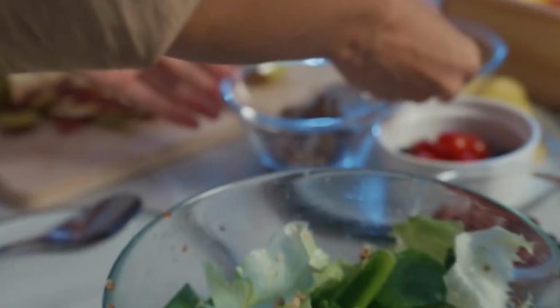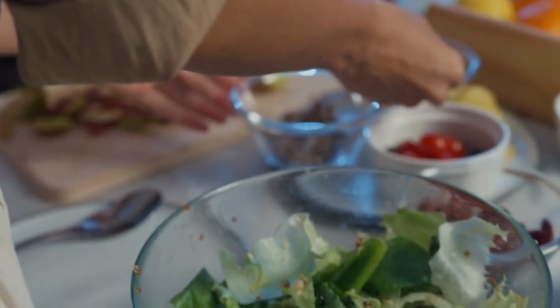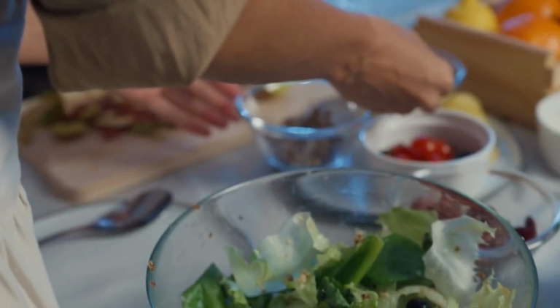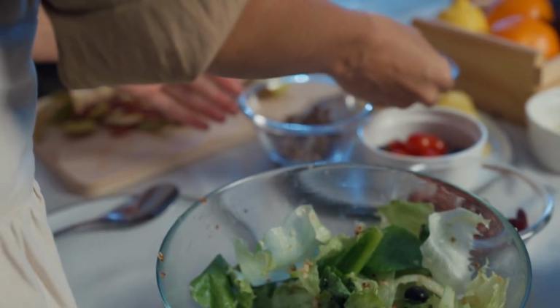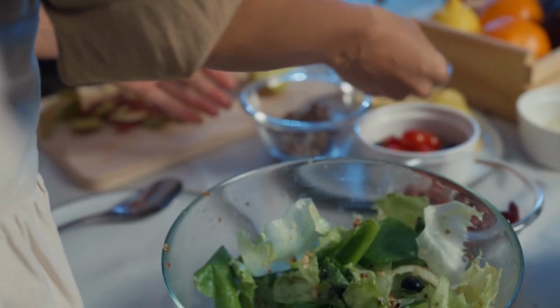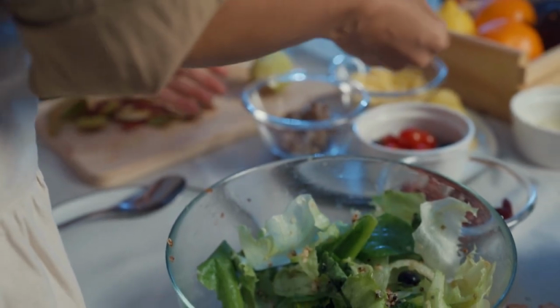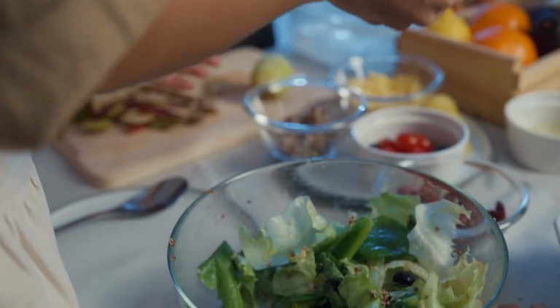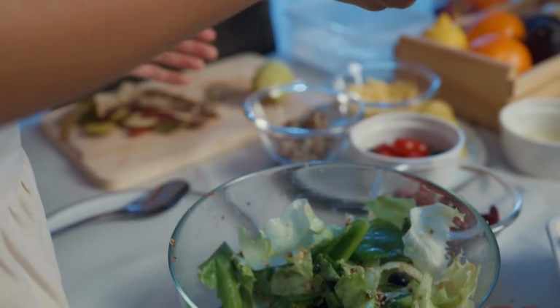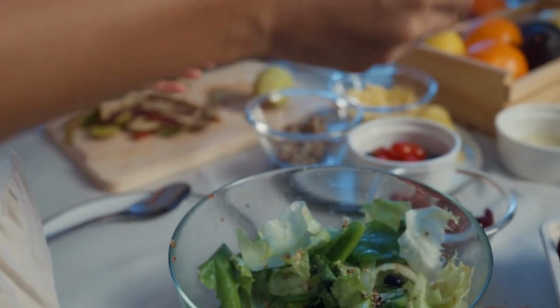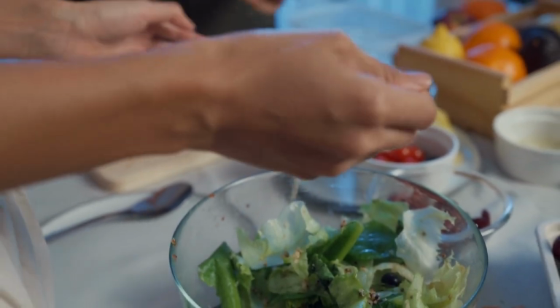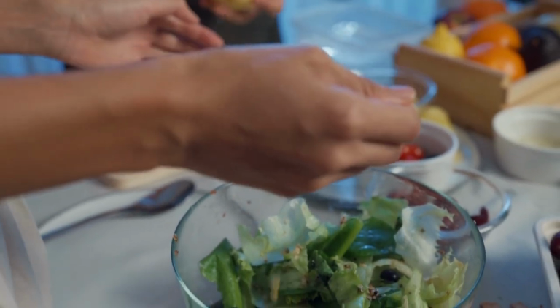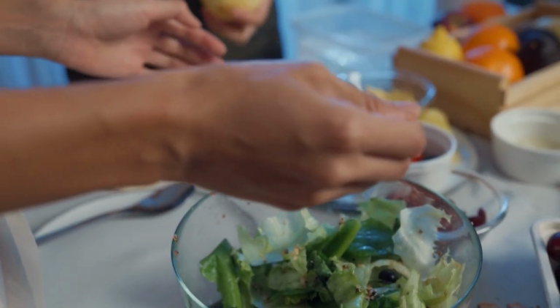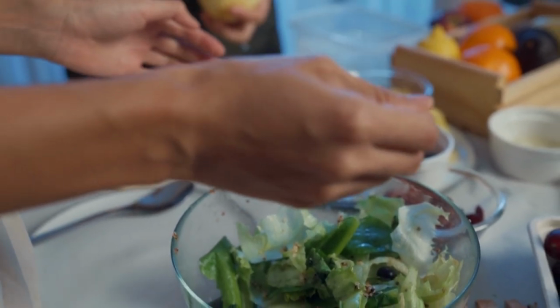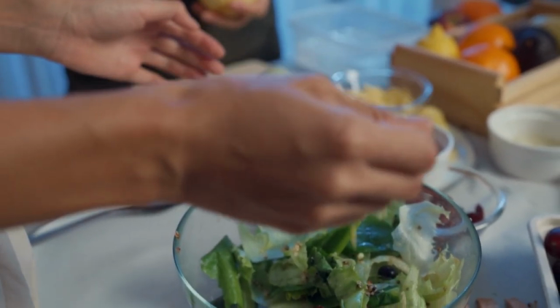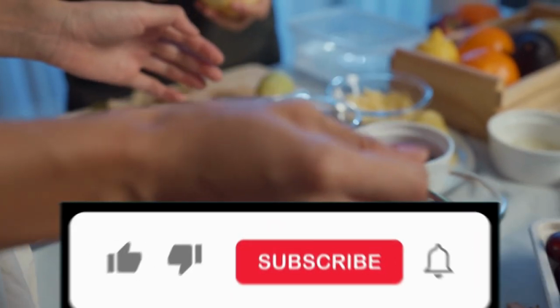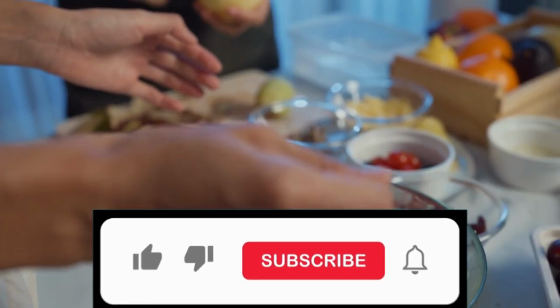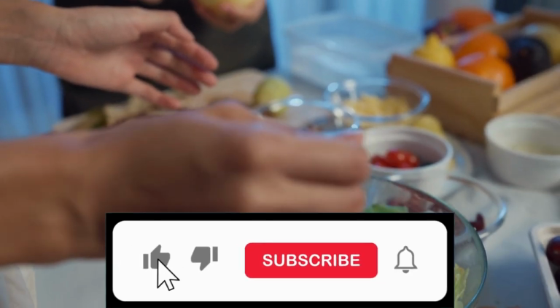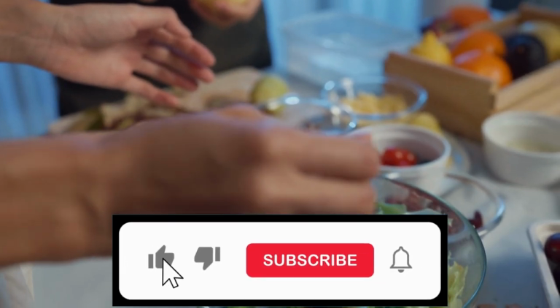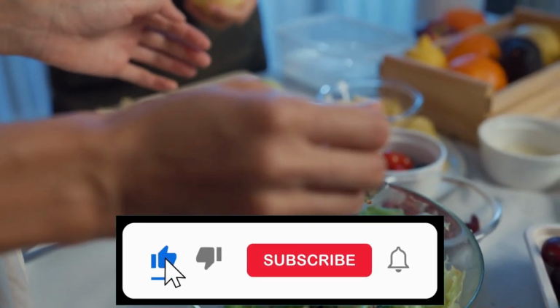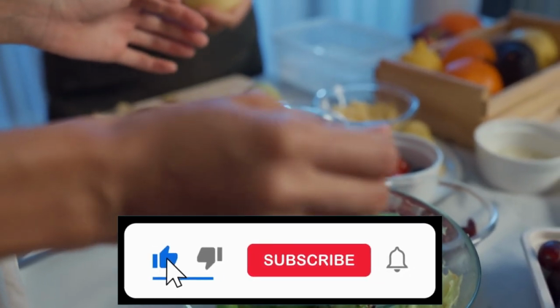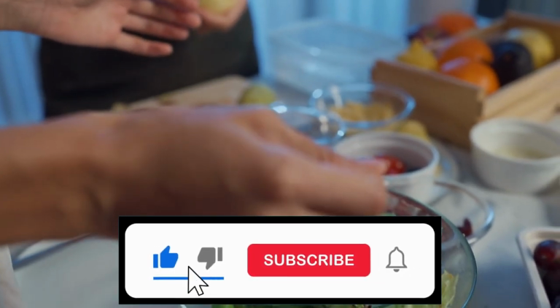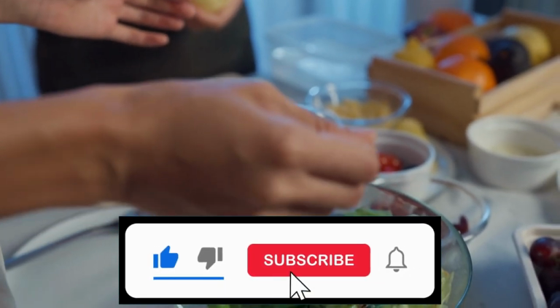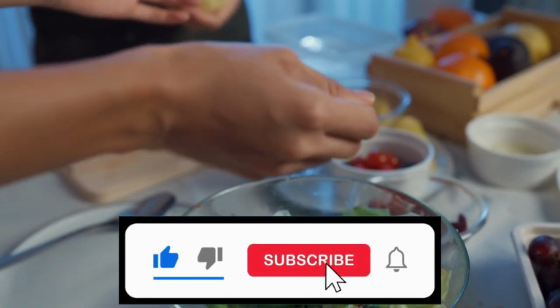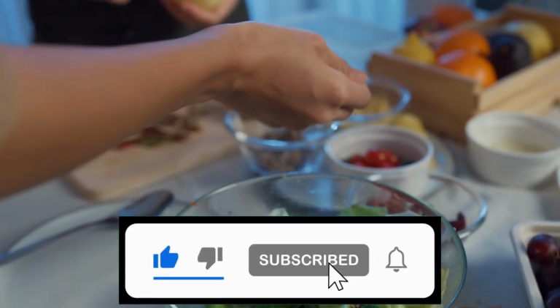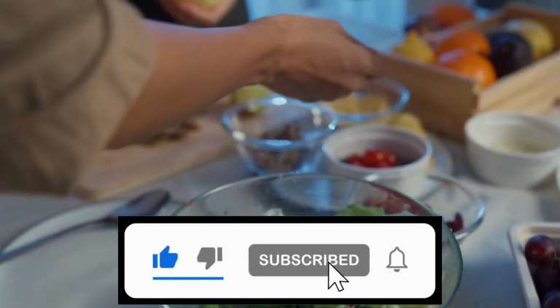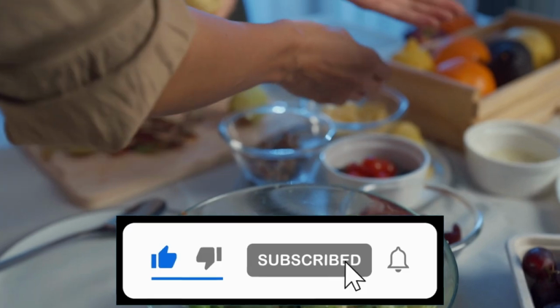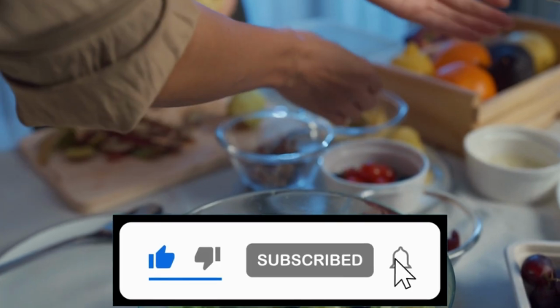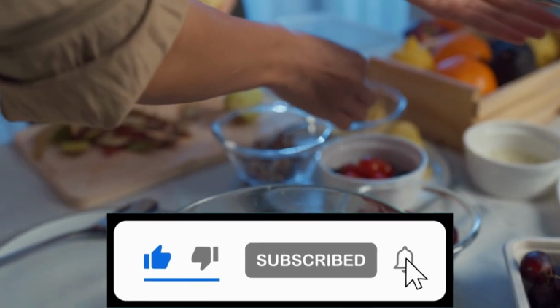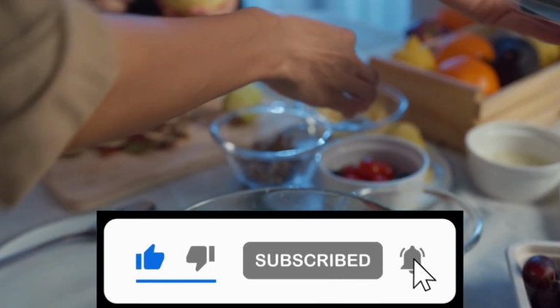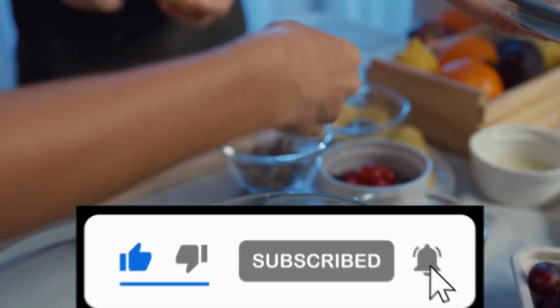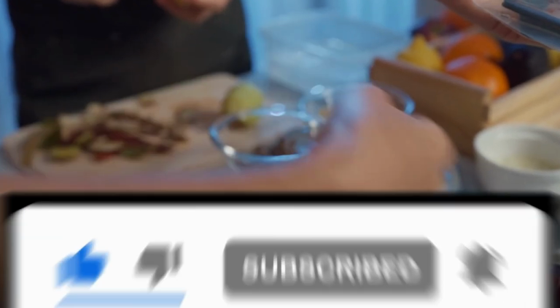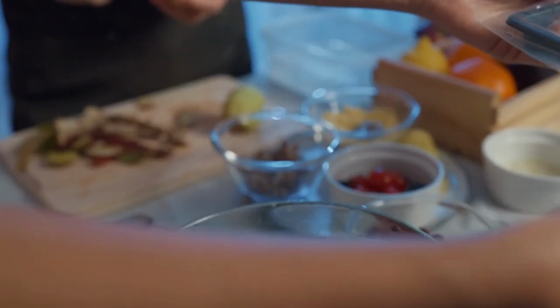Remember, the power of plants lies in their ability to nourish and heal. By embracing a plant-based diet, you are taking a significant step towards a healthier, more vibrant life.